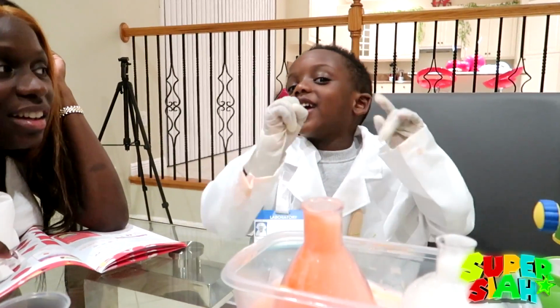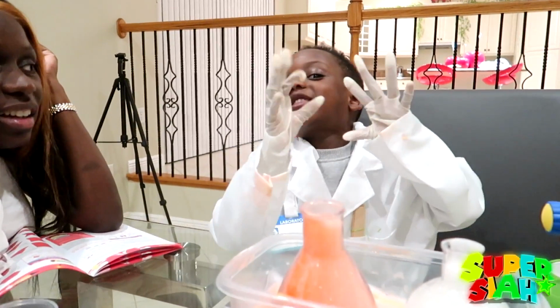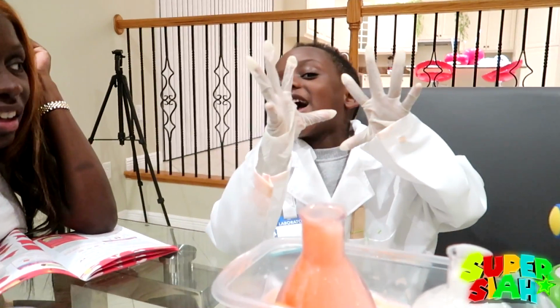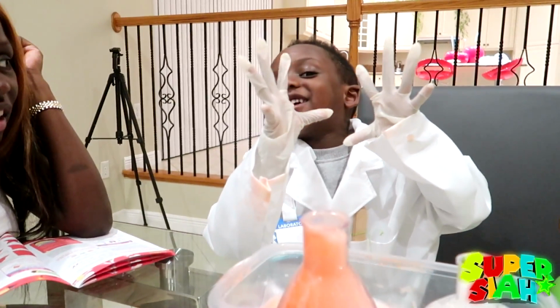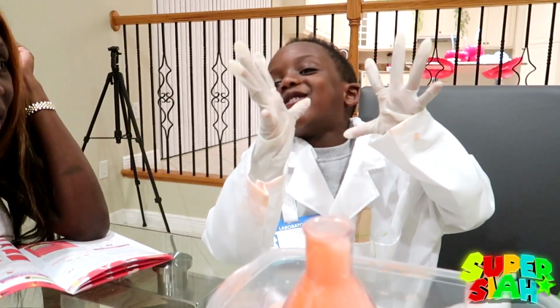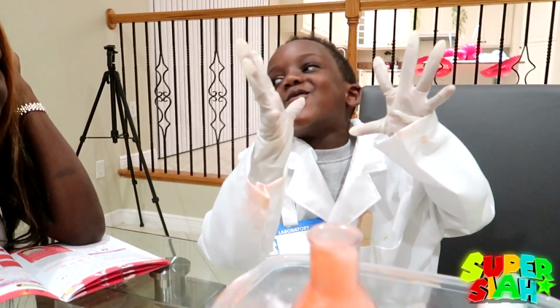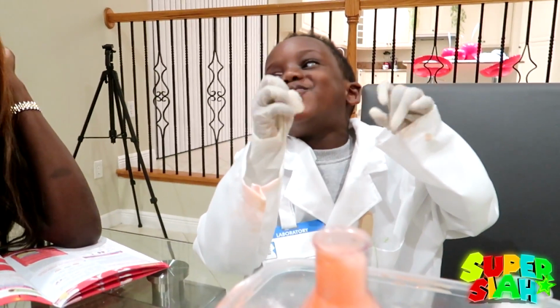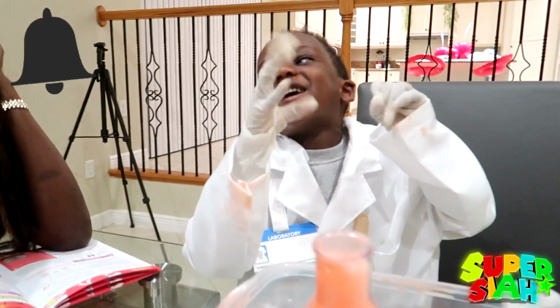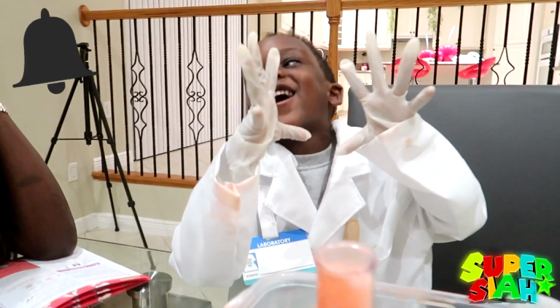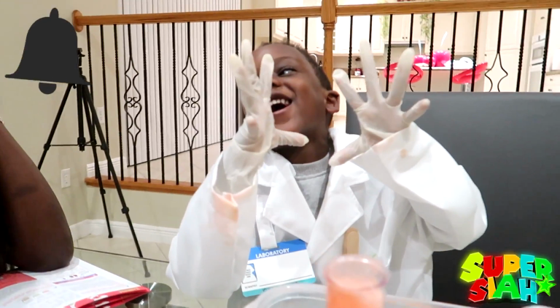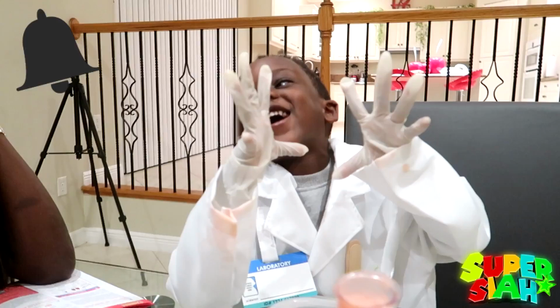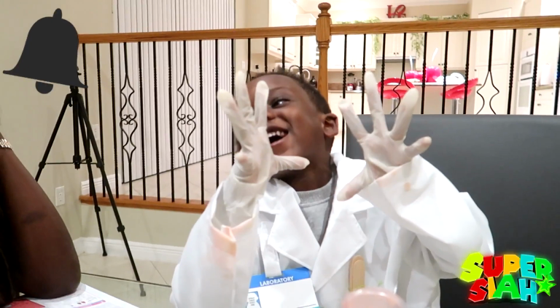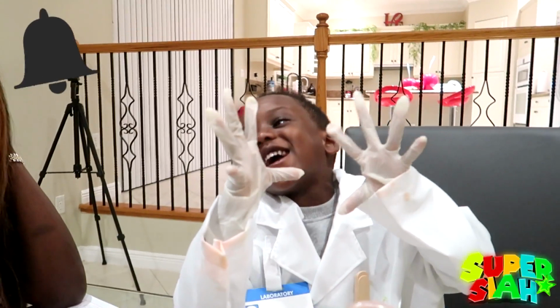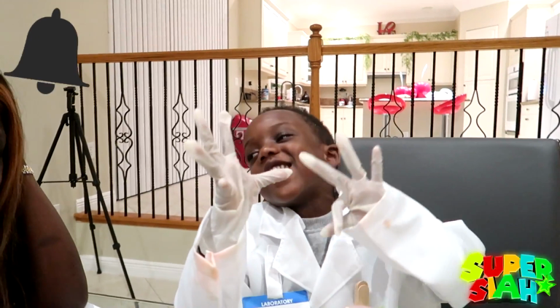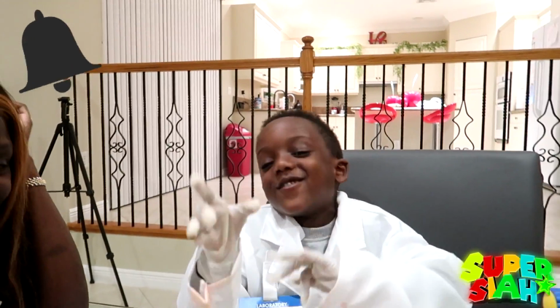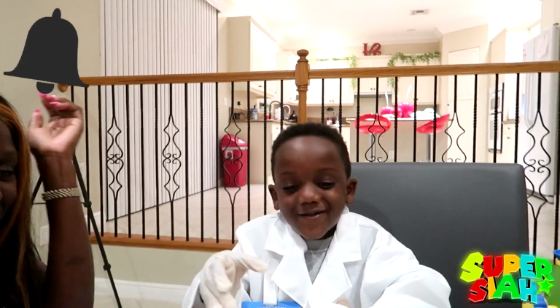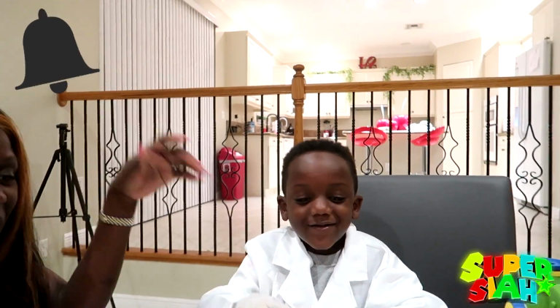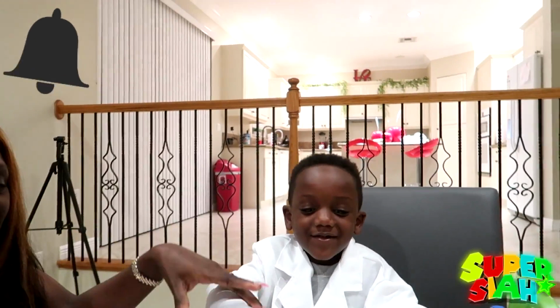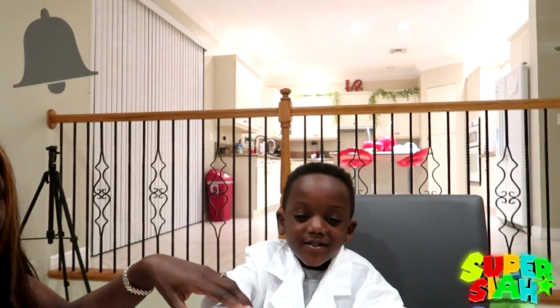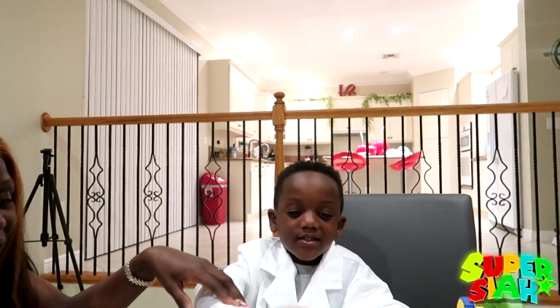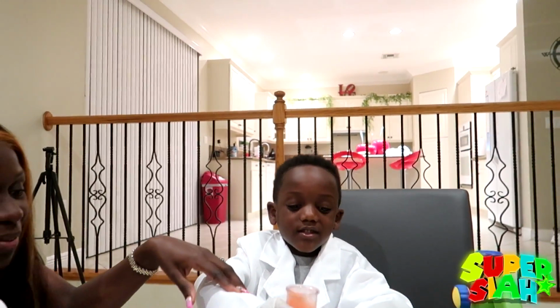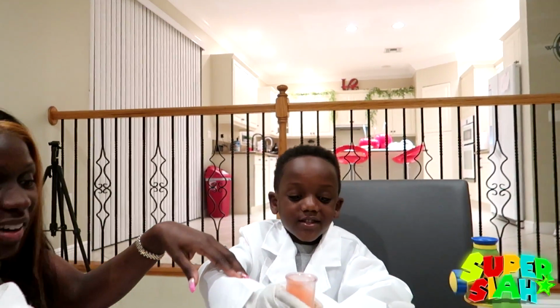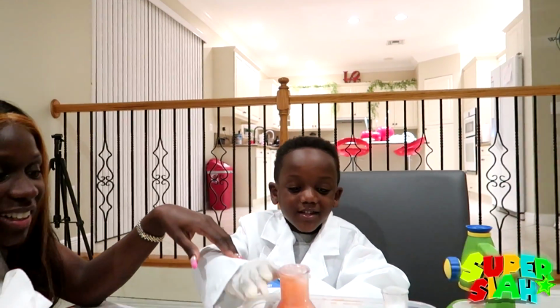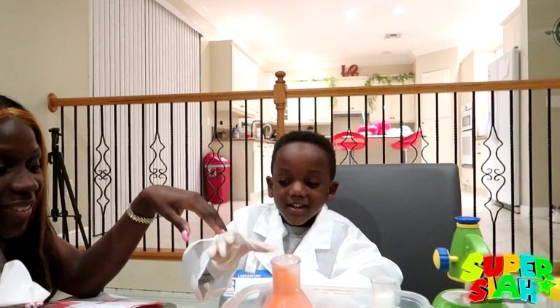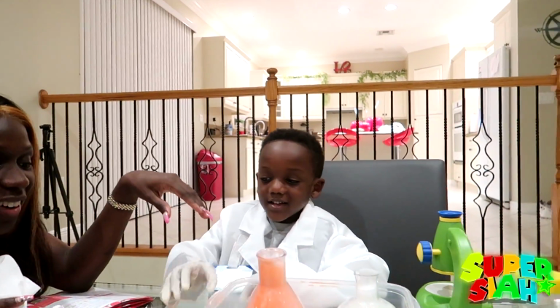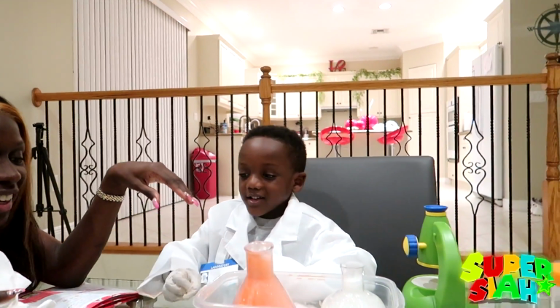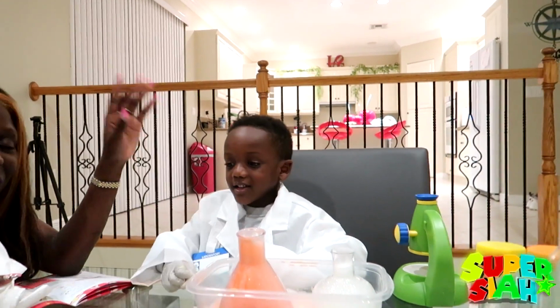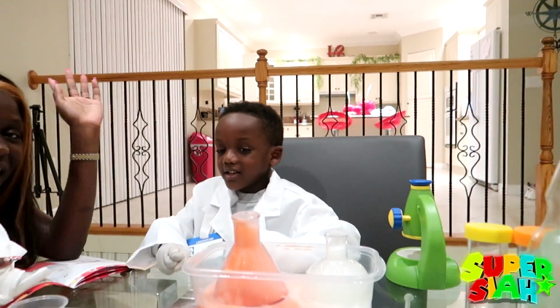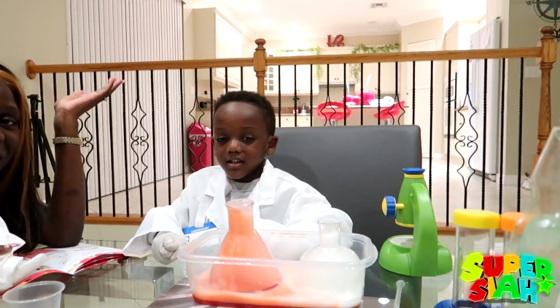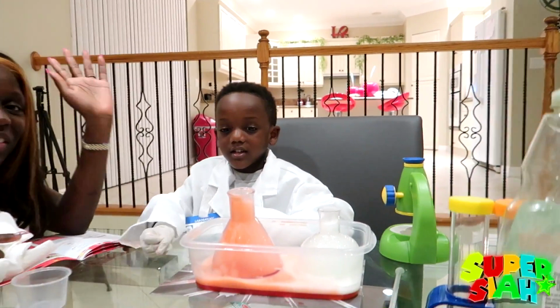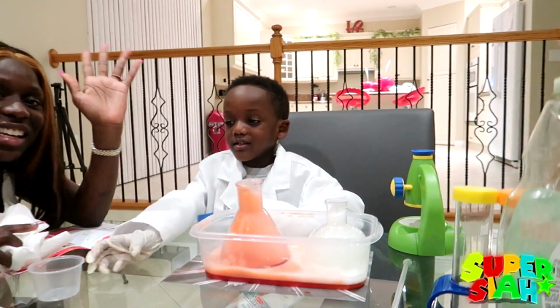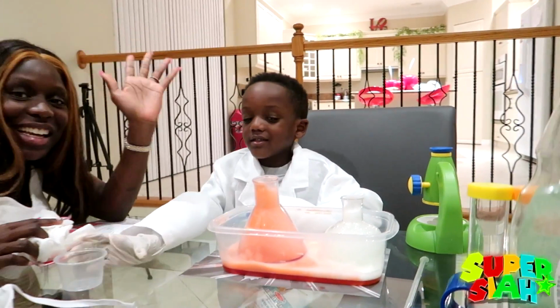Hit that little bell. Bye! Don't forget it. Bye, Super Kids!